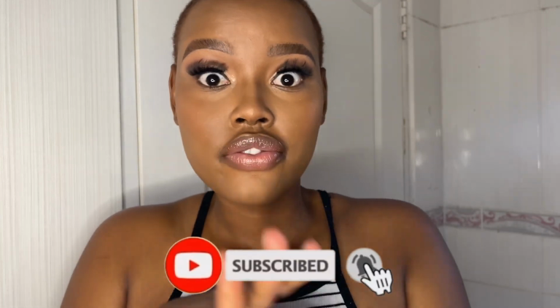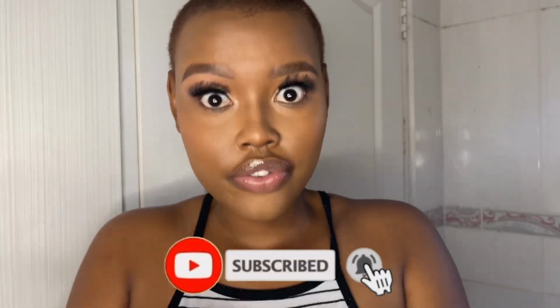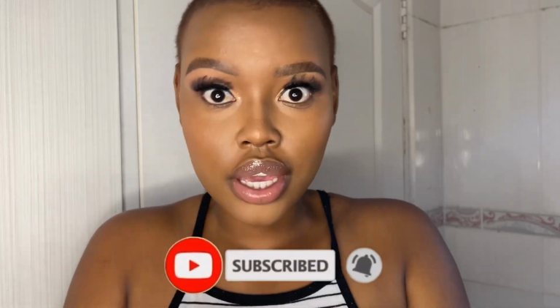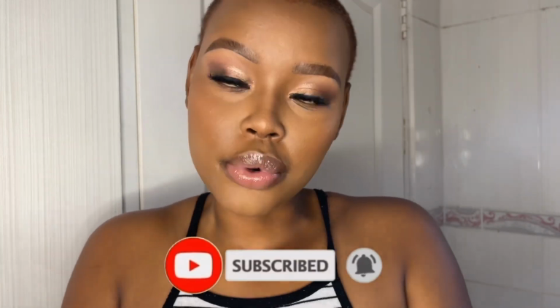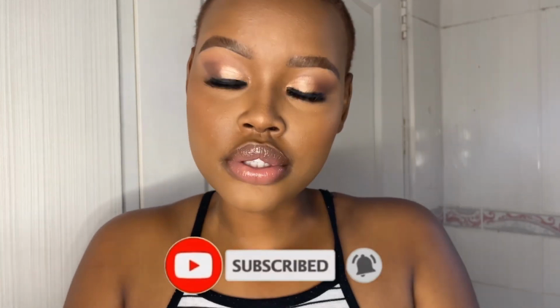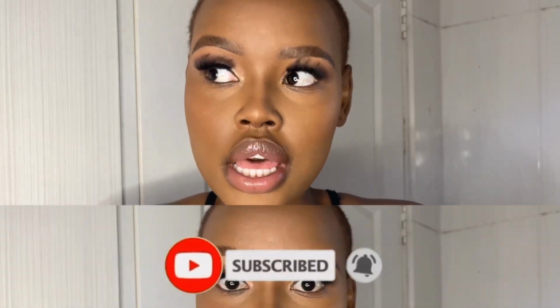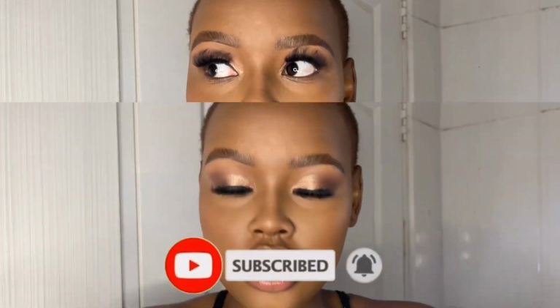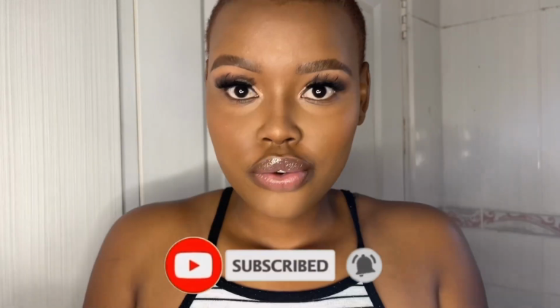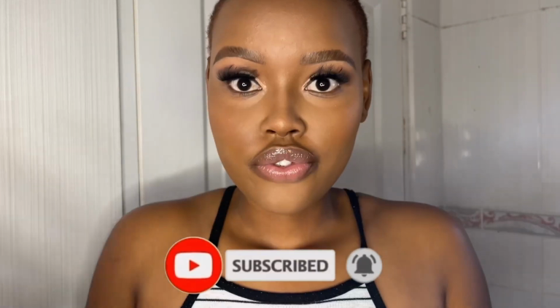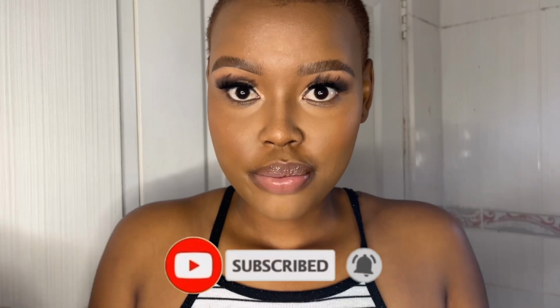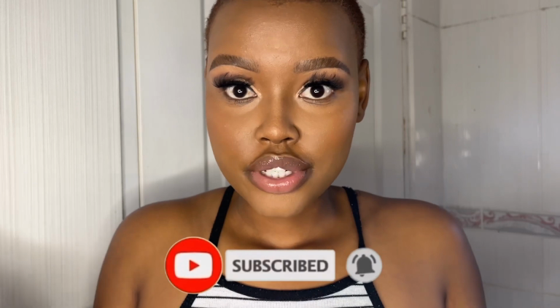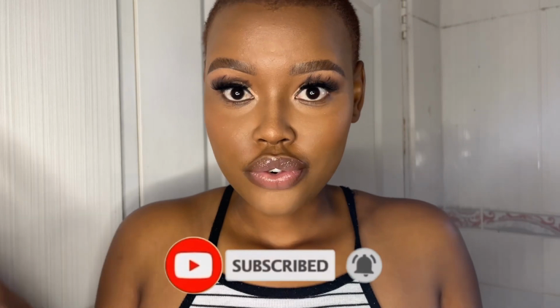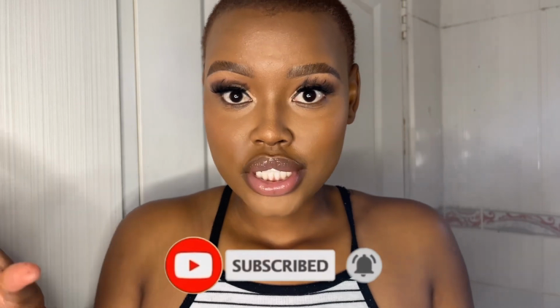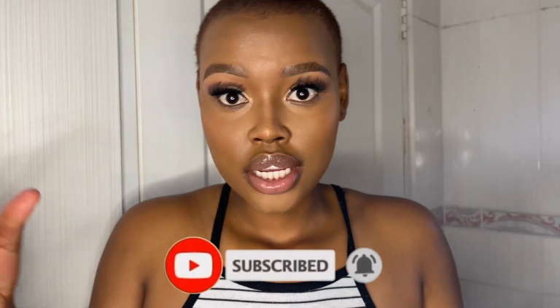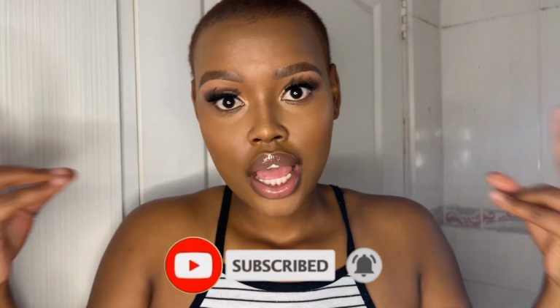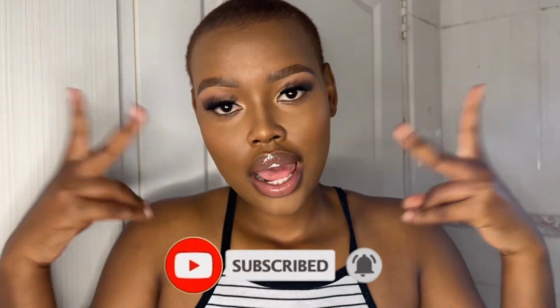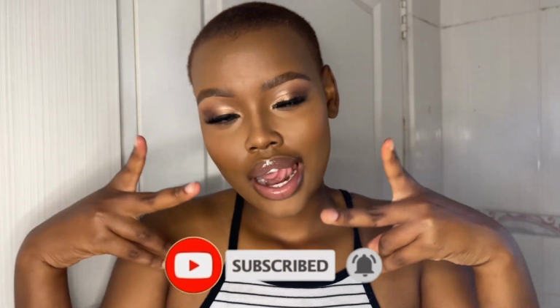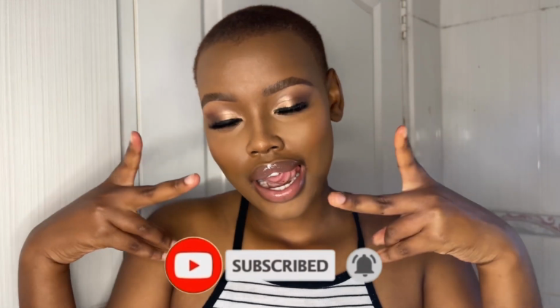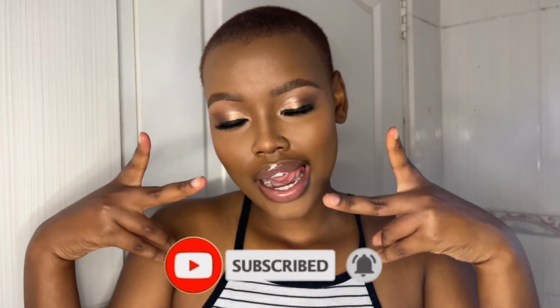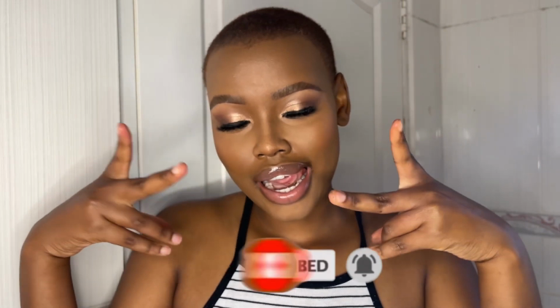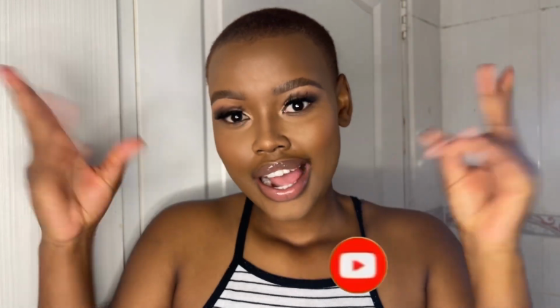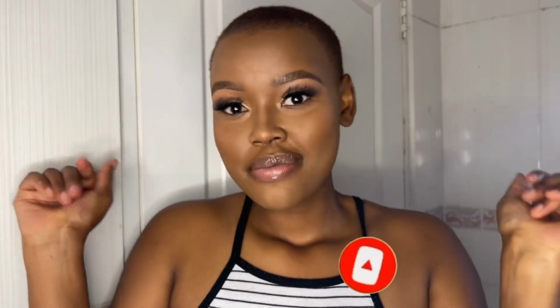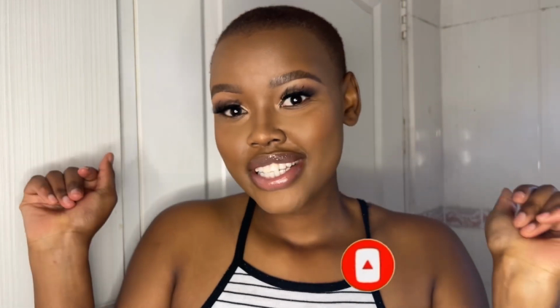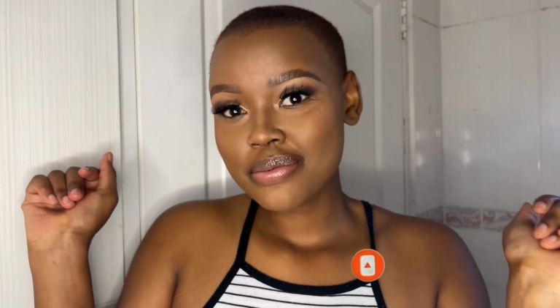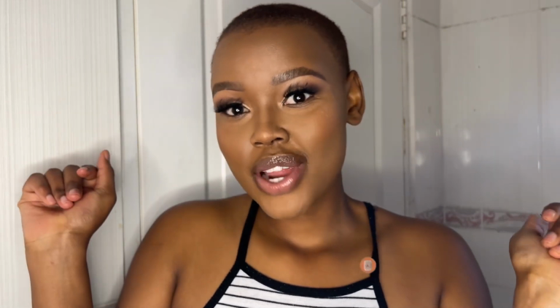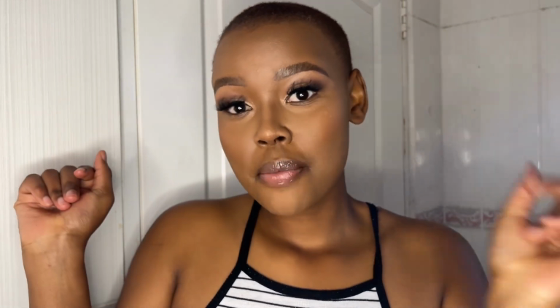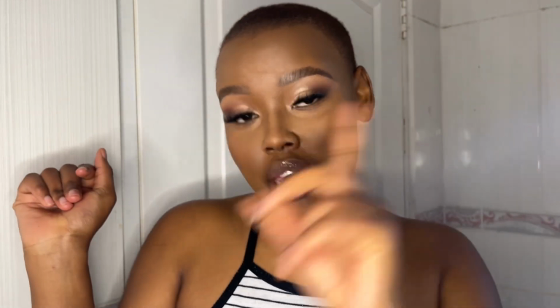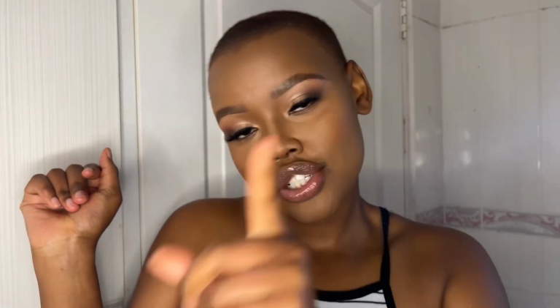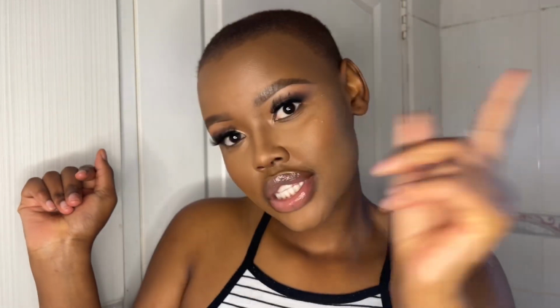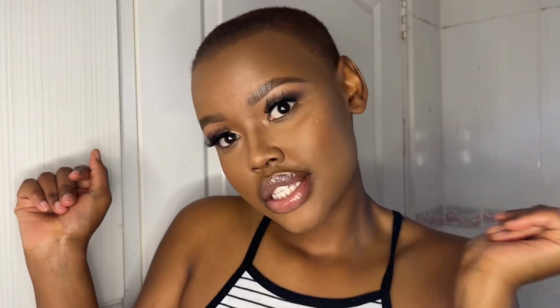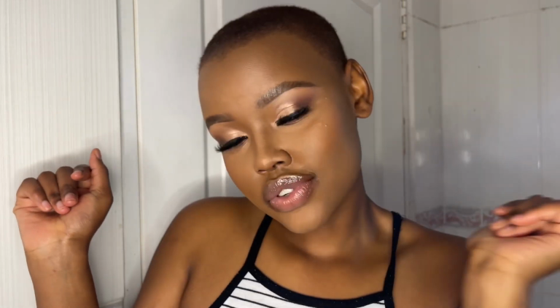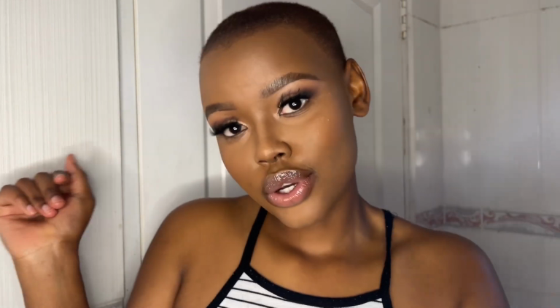Thank you very much for watching. Please subscribe and catch you on the next video.